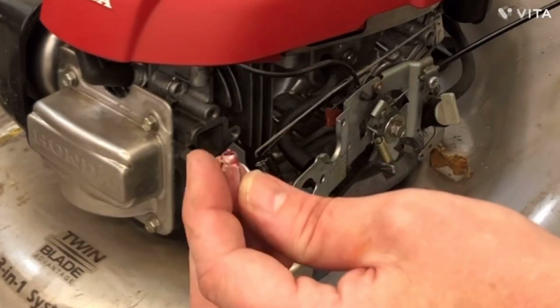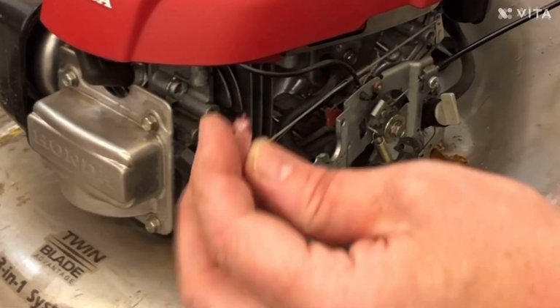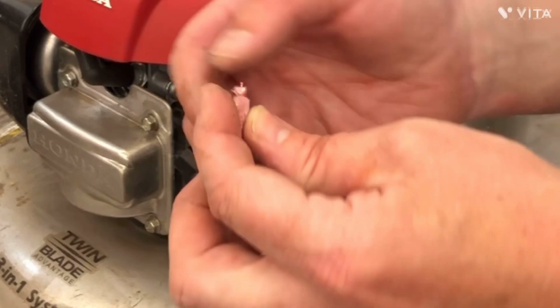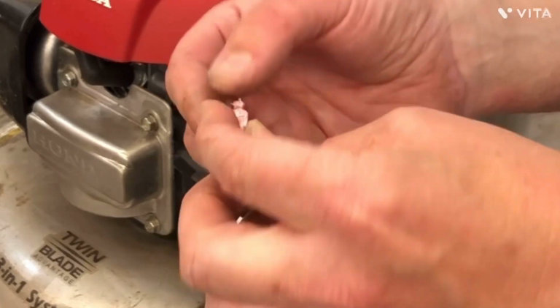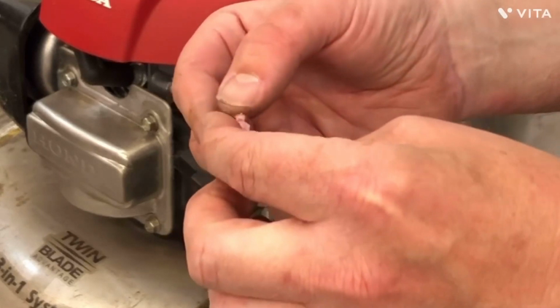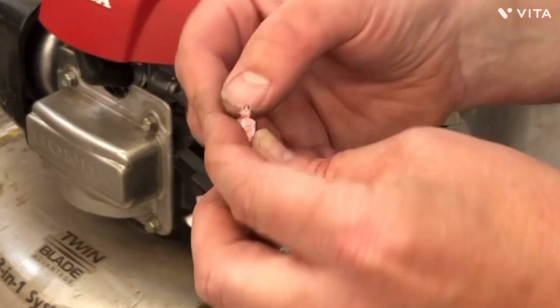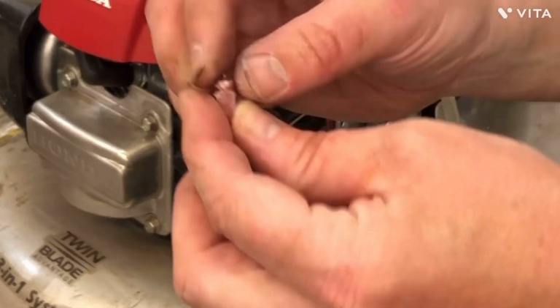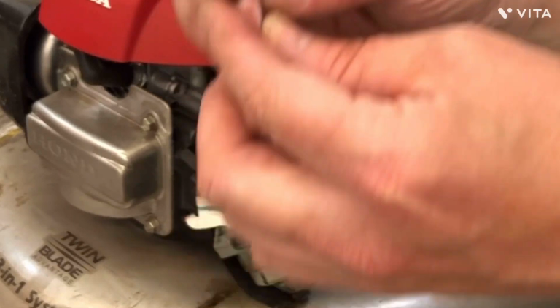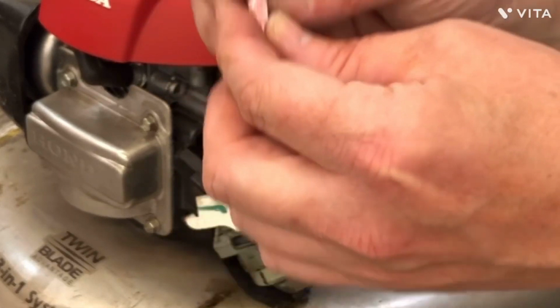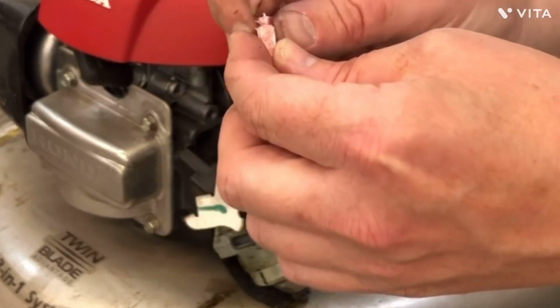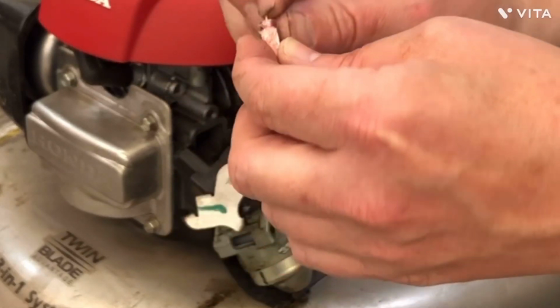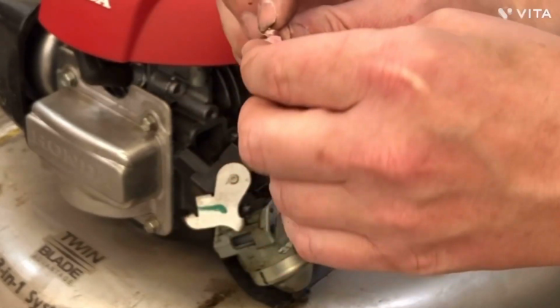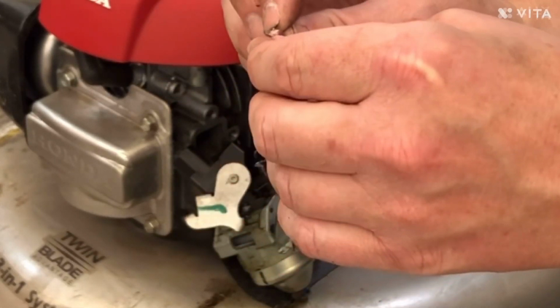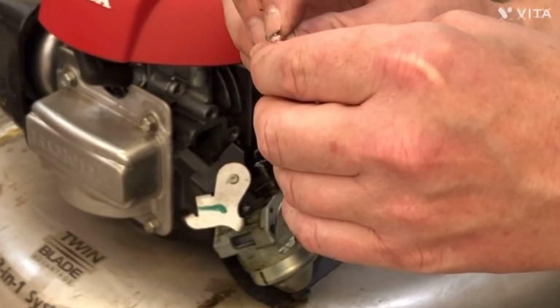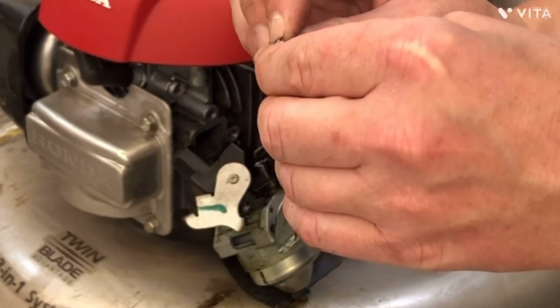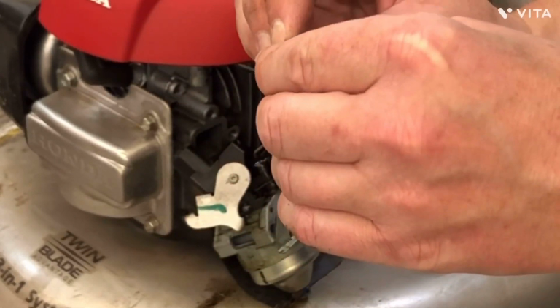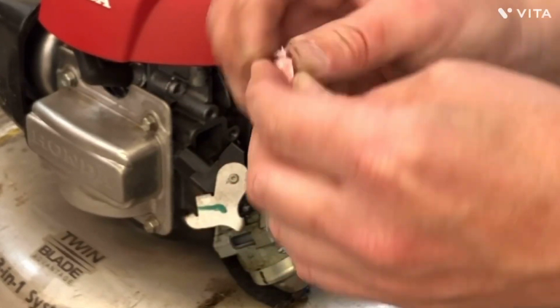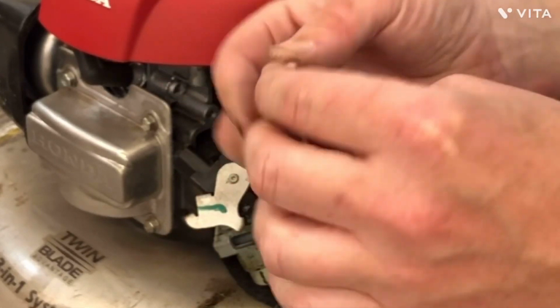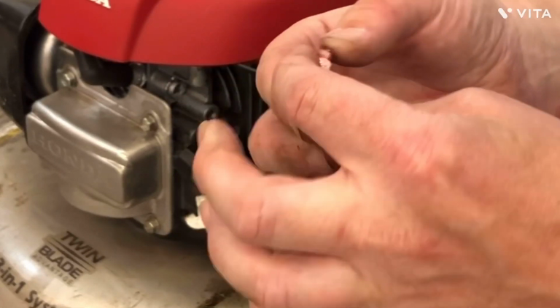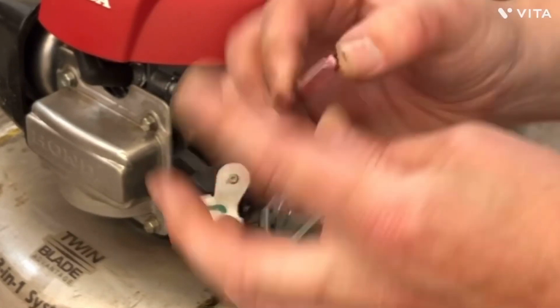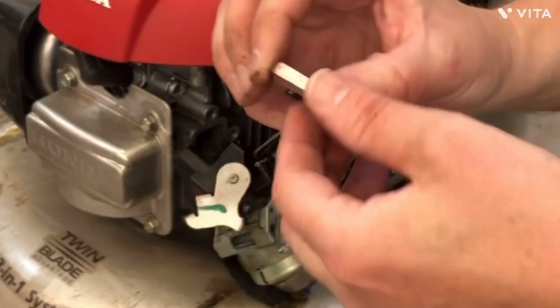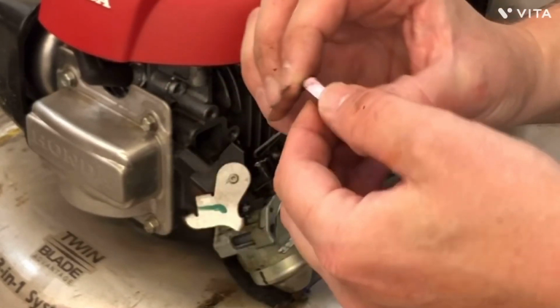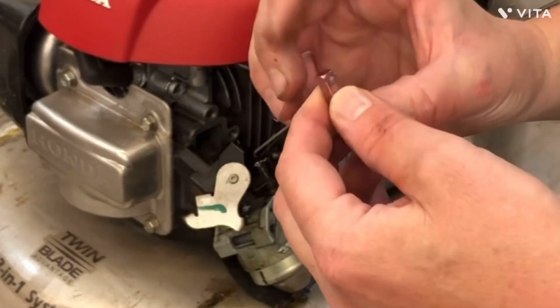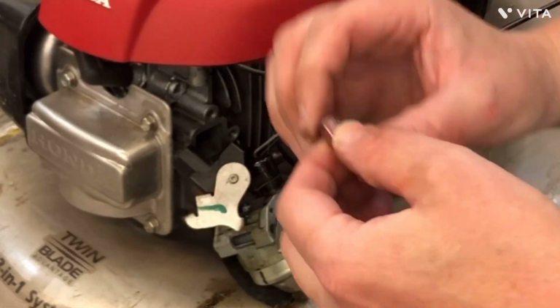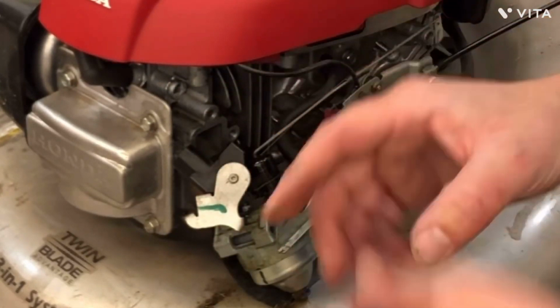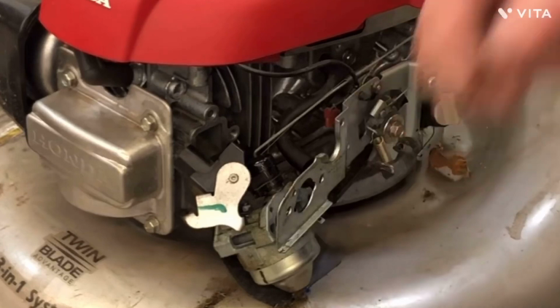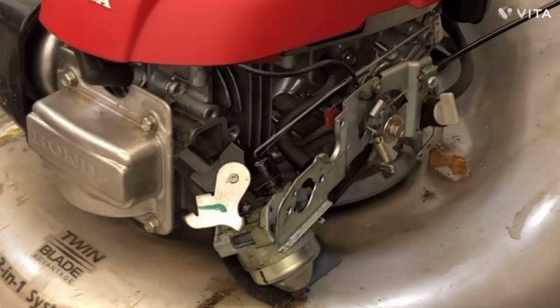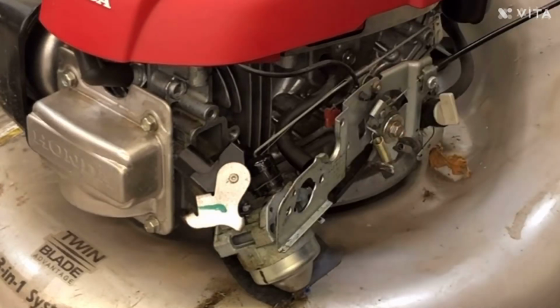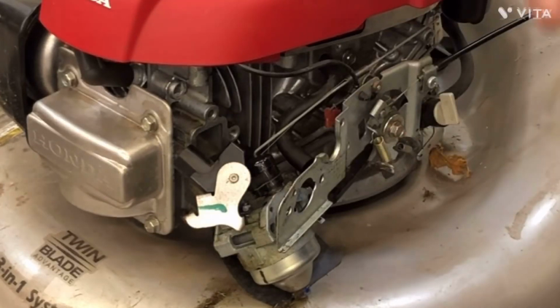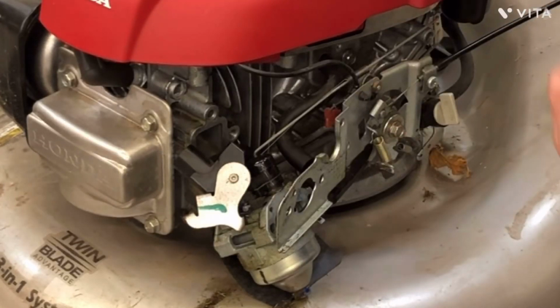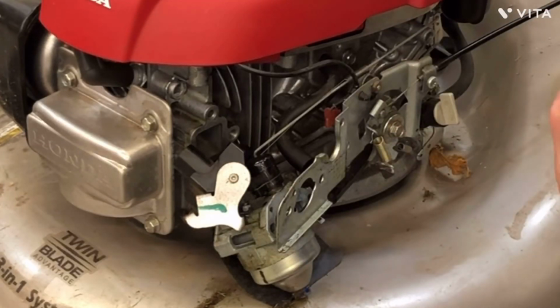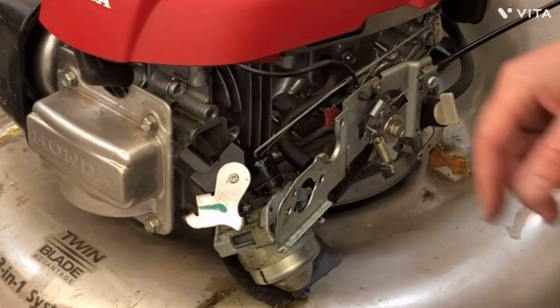Here's the piece. The little pin's poking out, and when that pokes out the choke comes on.